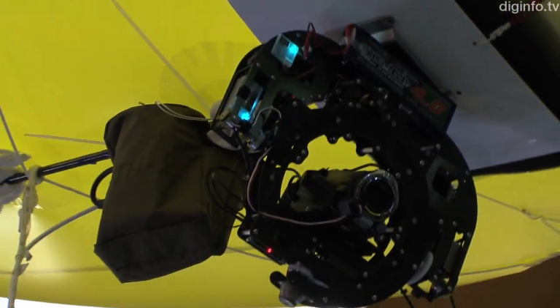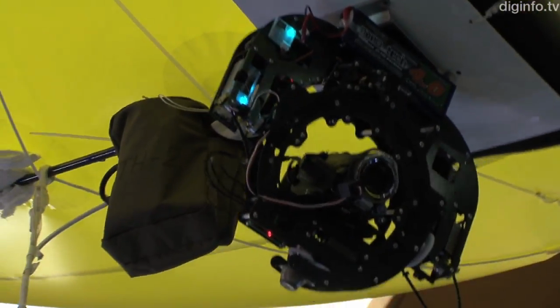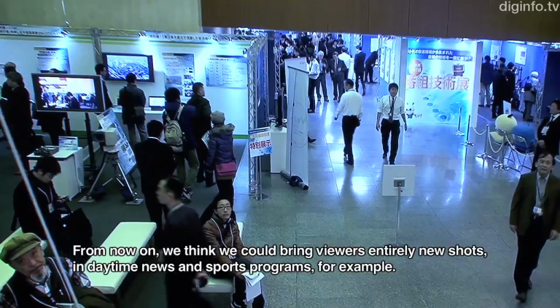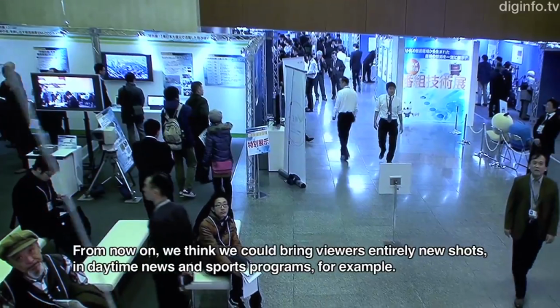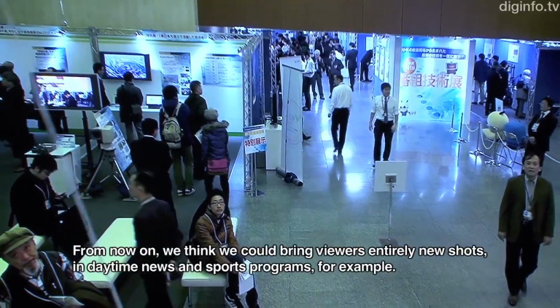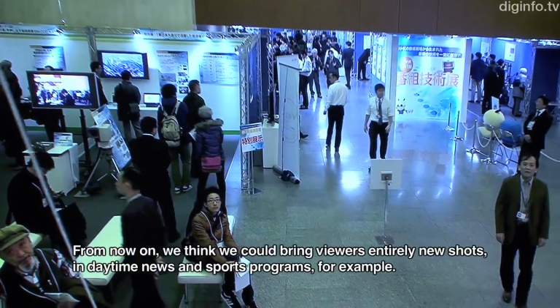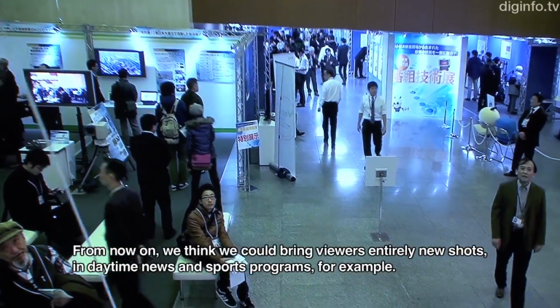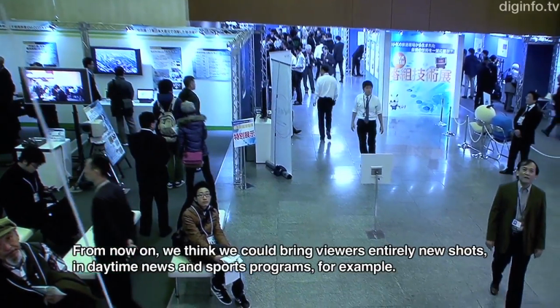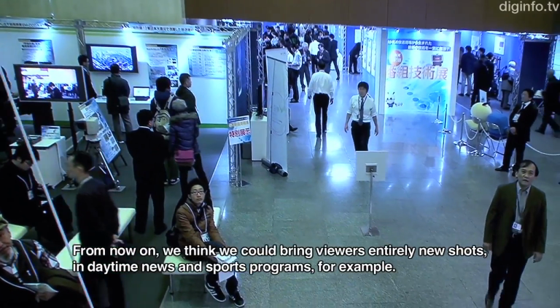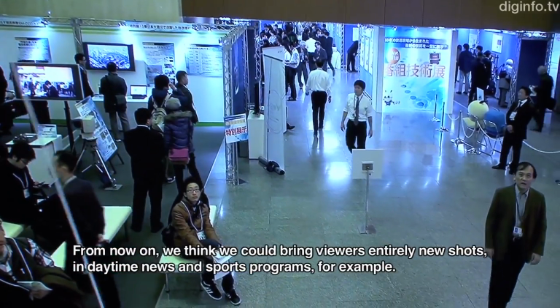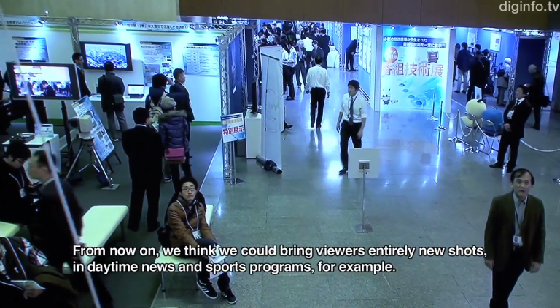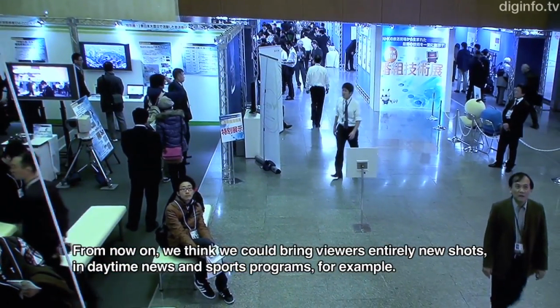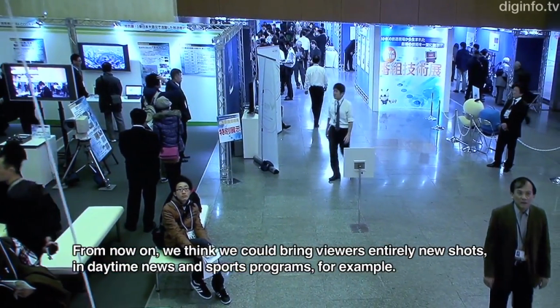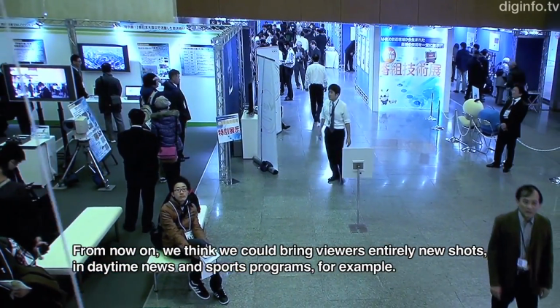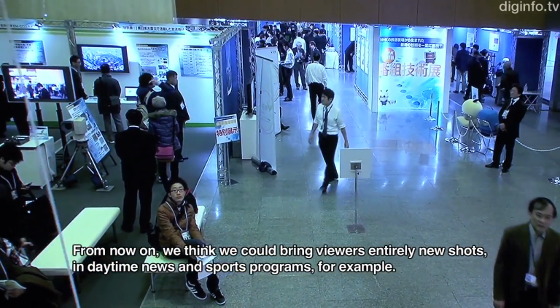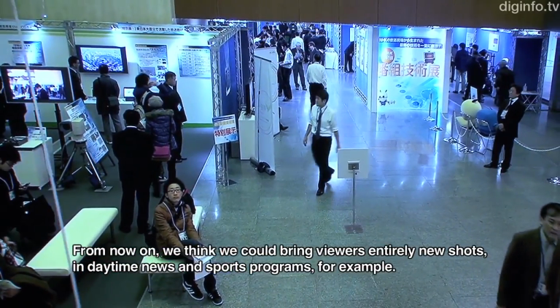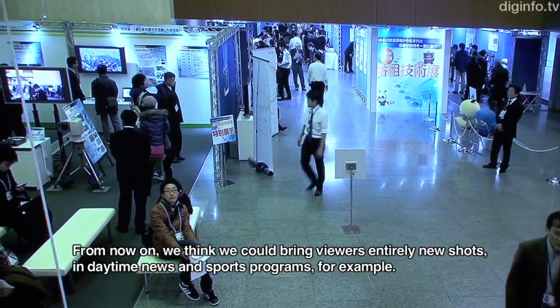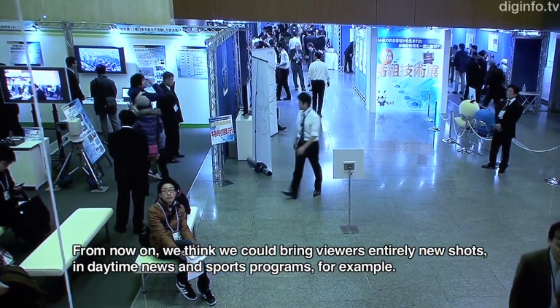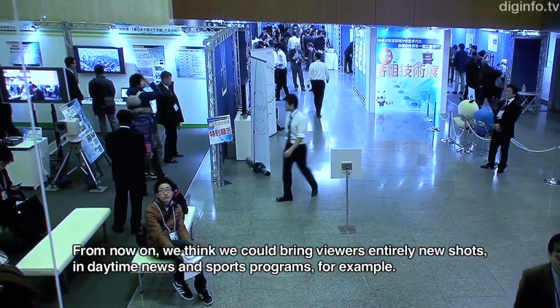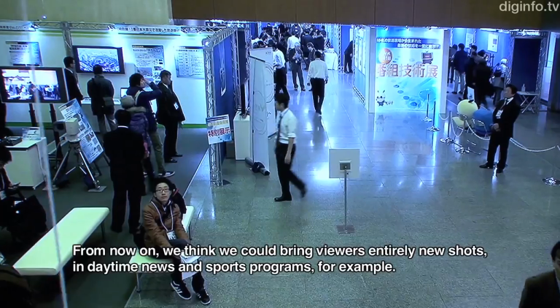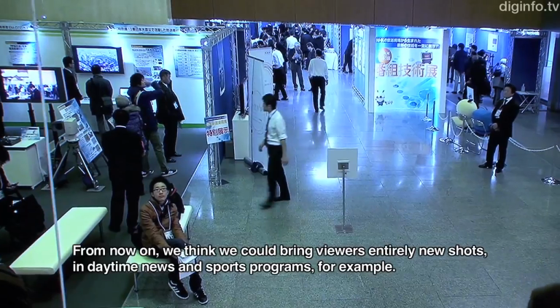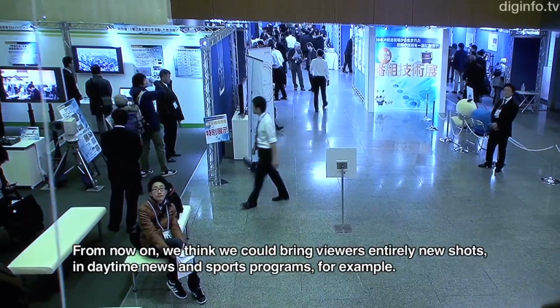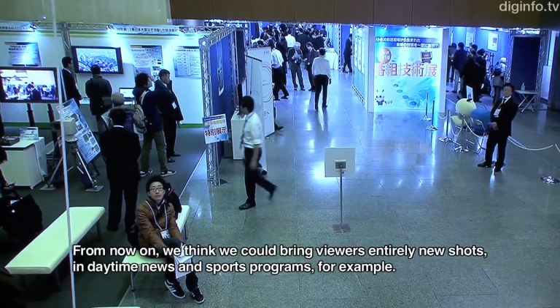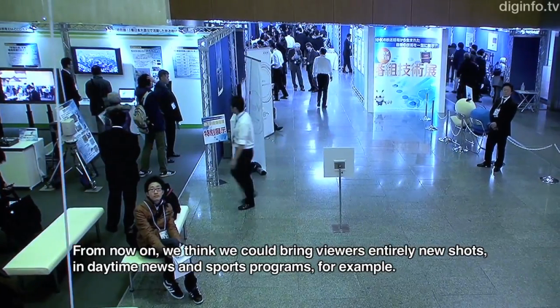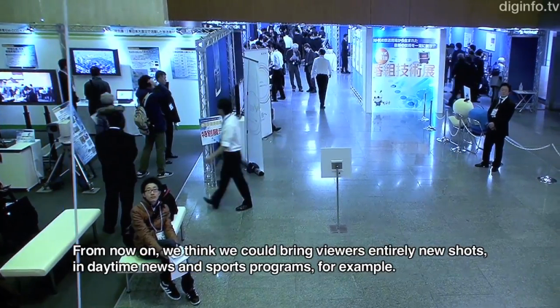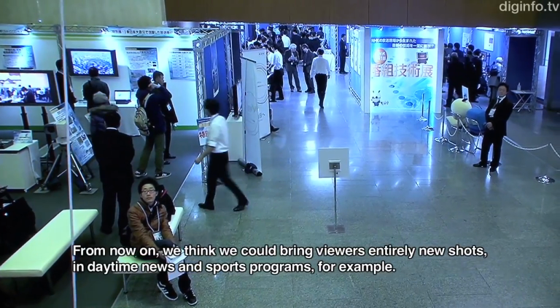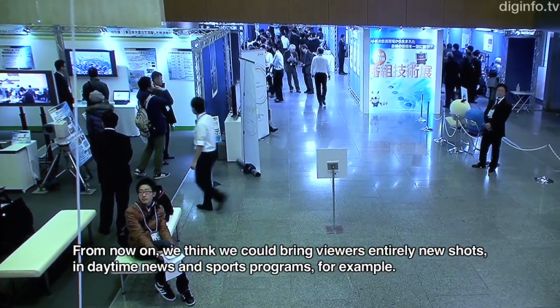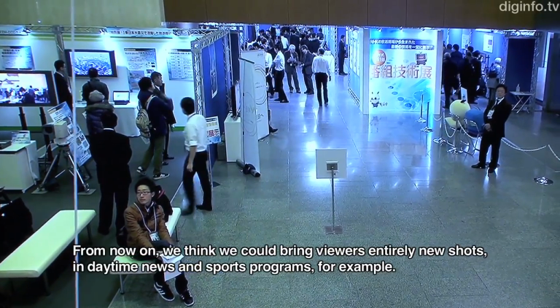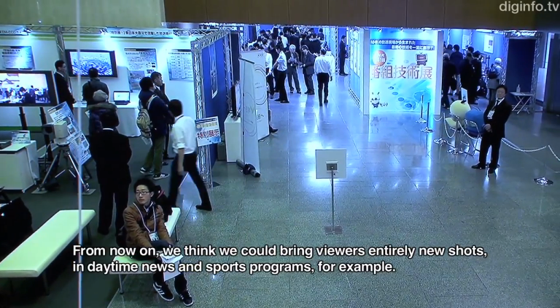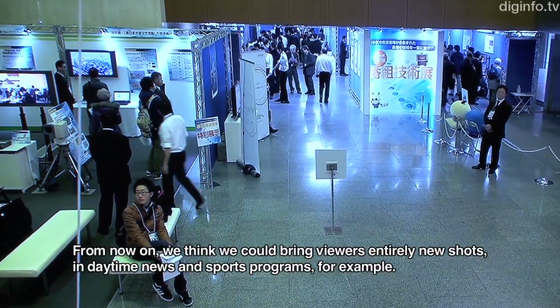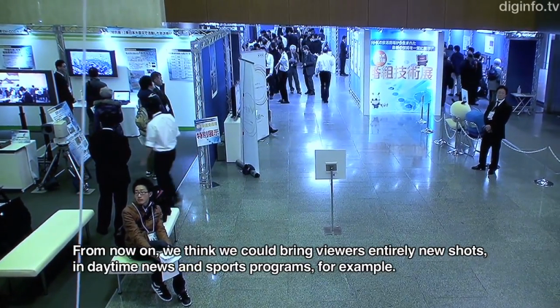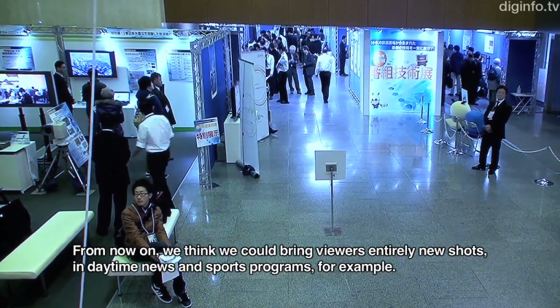We'll be able to see video on a sports show.